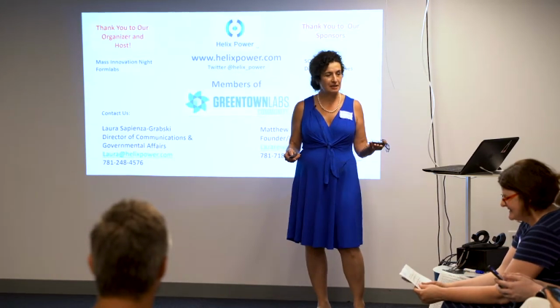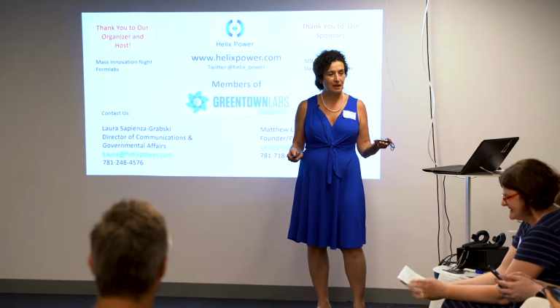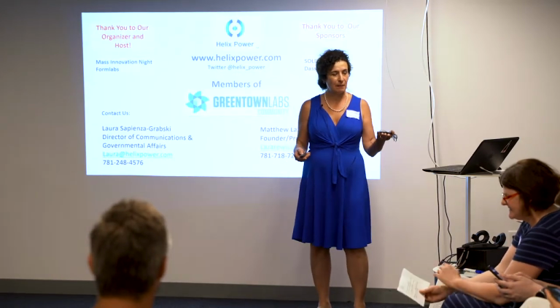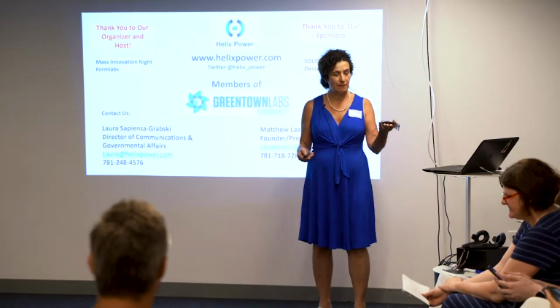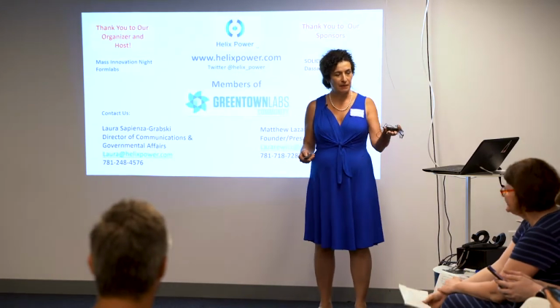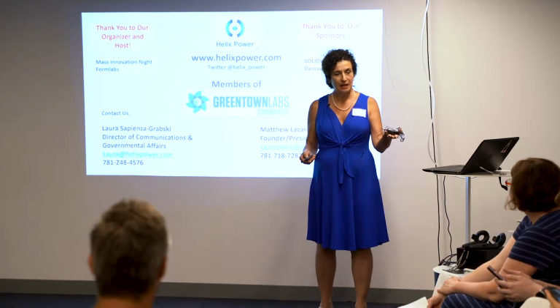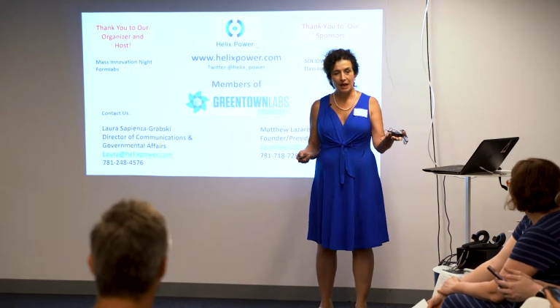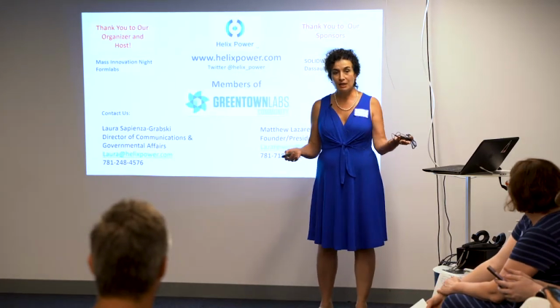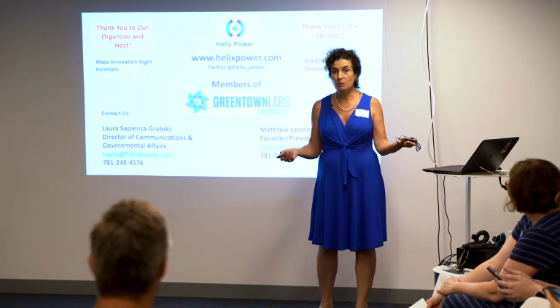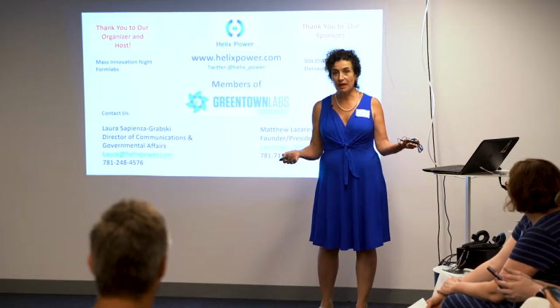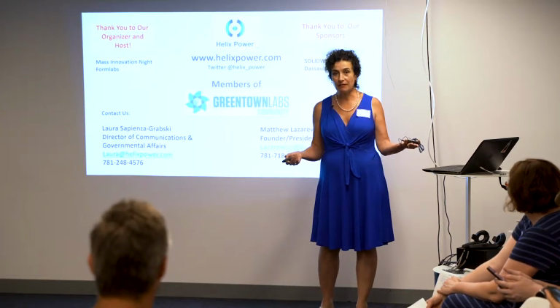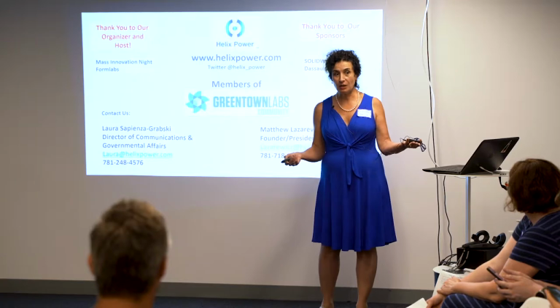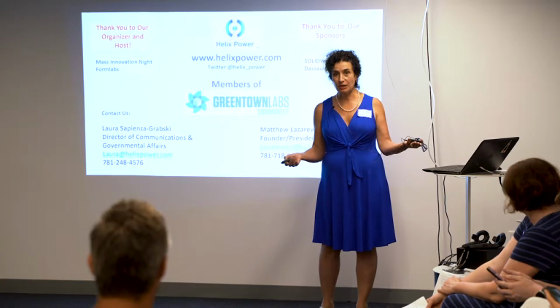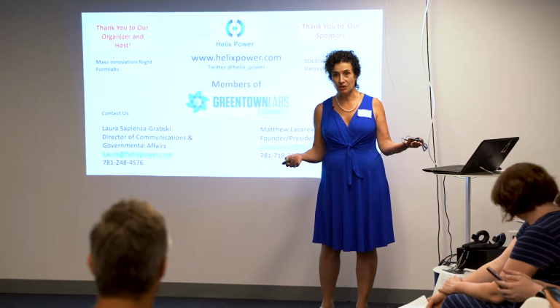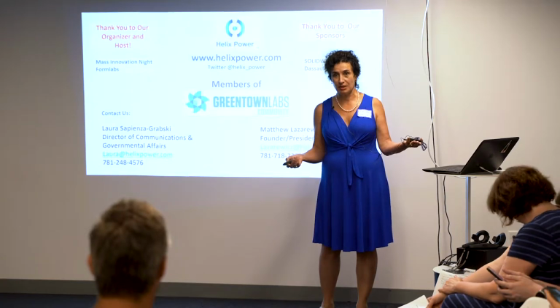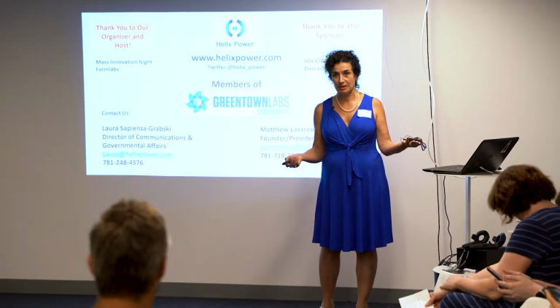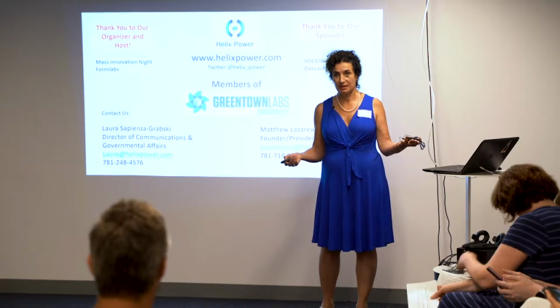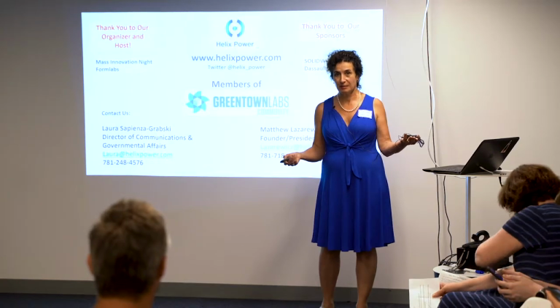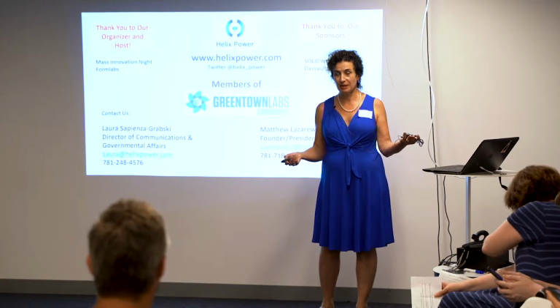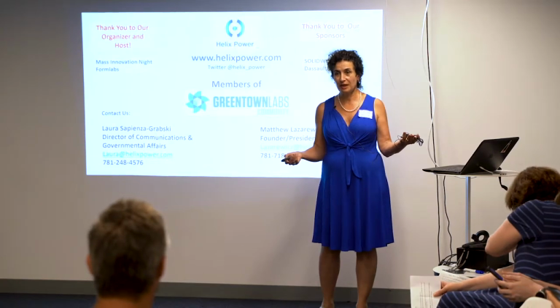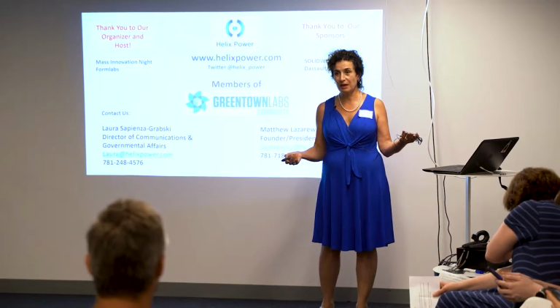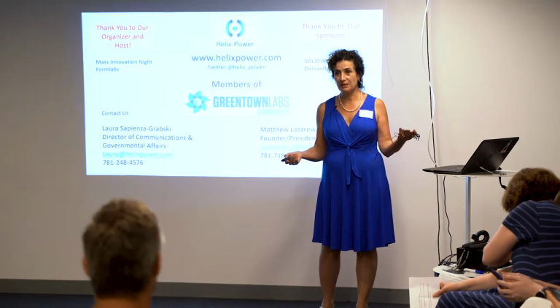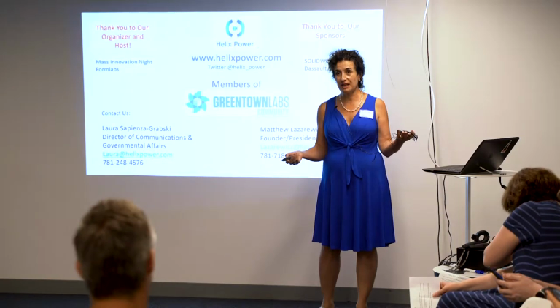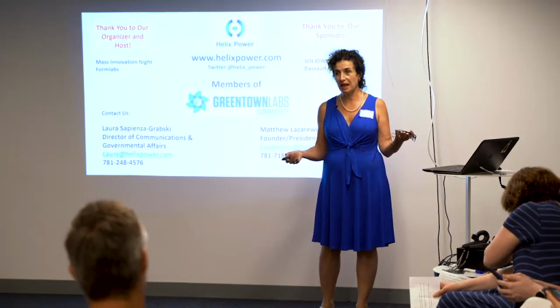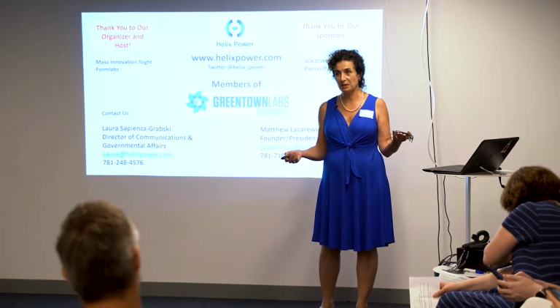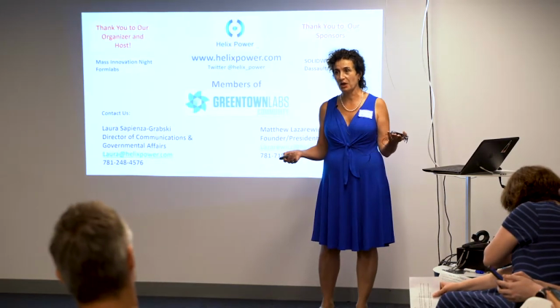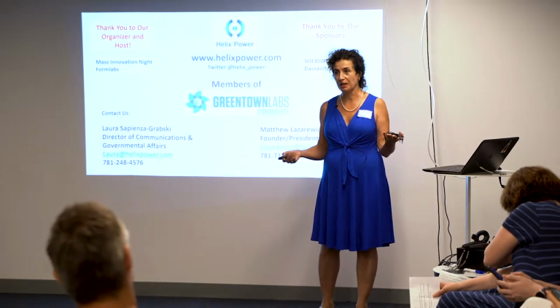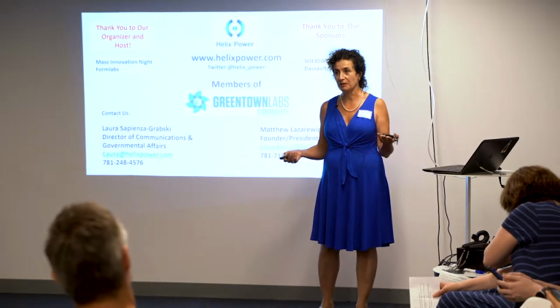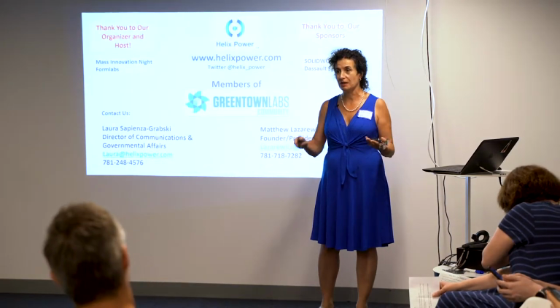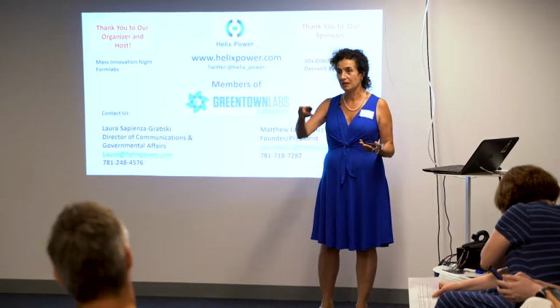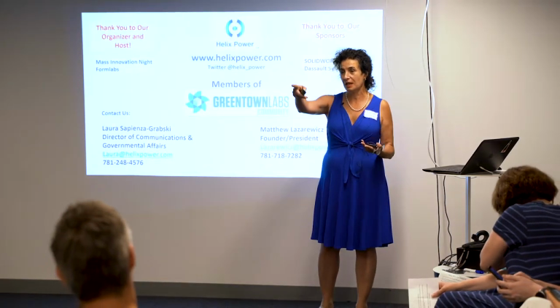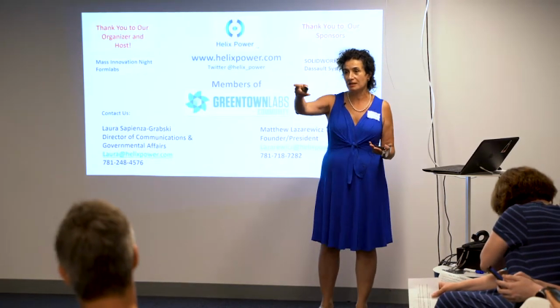Do I have any questions? I'm seeing heads nodding out there.